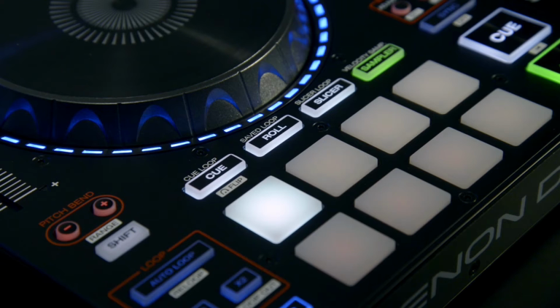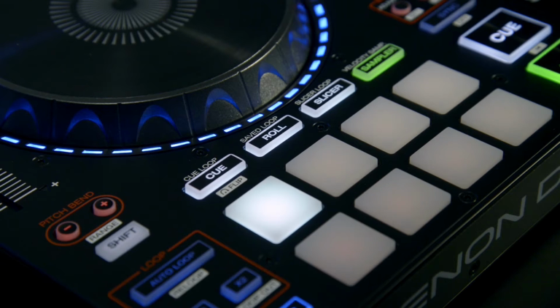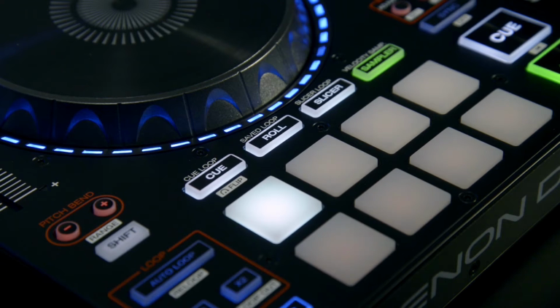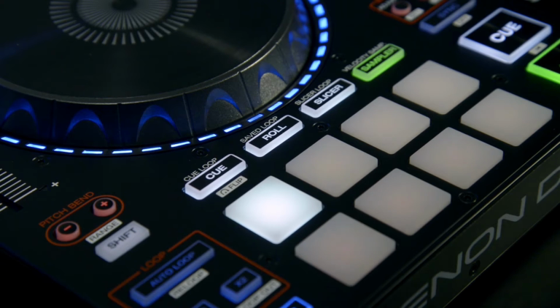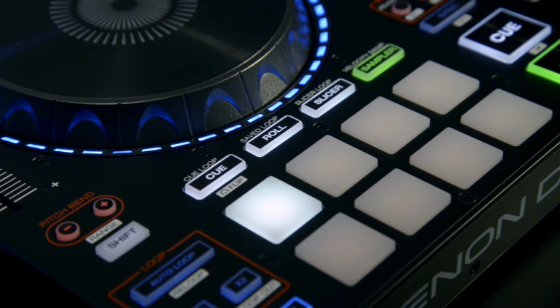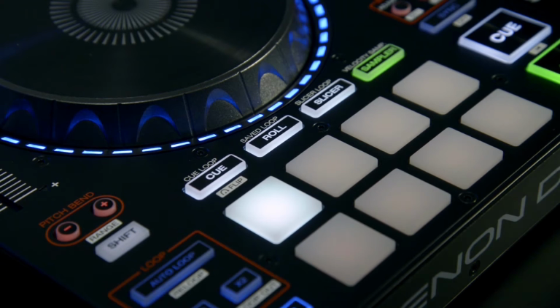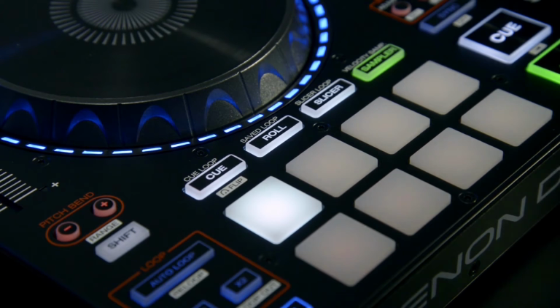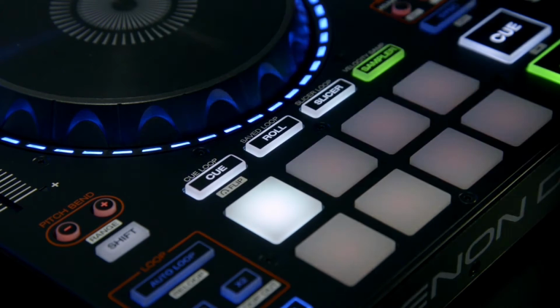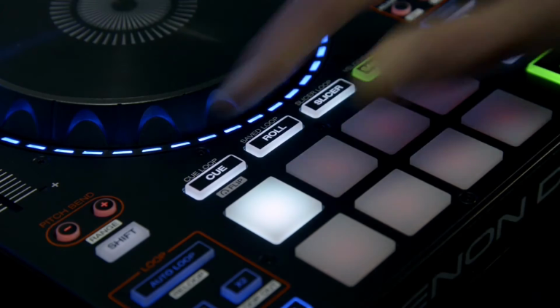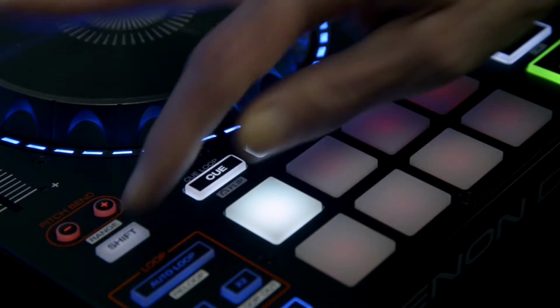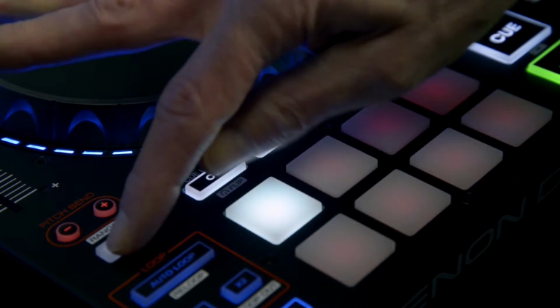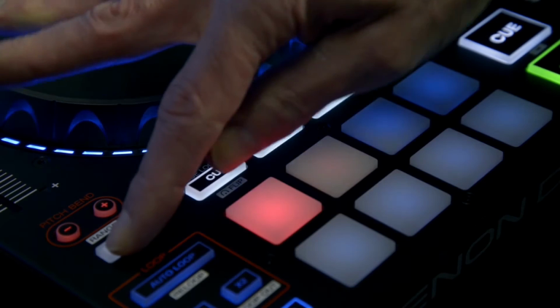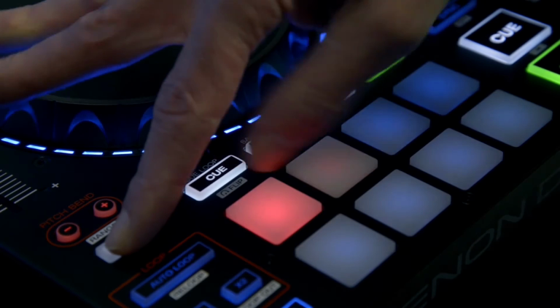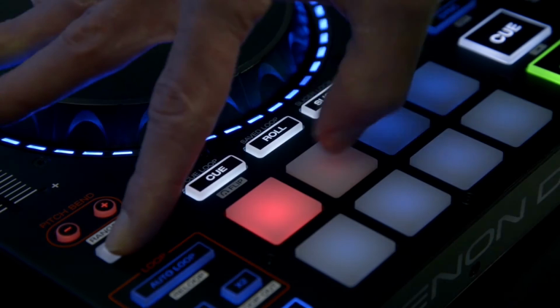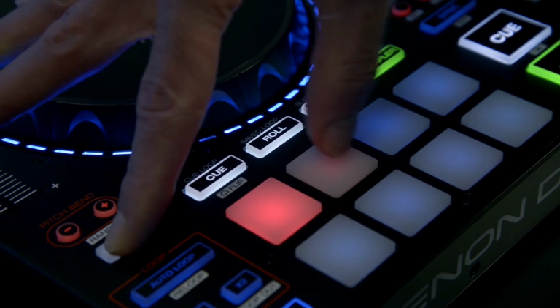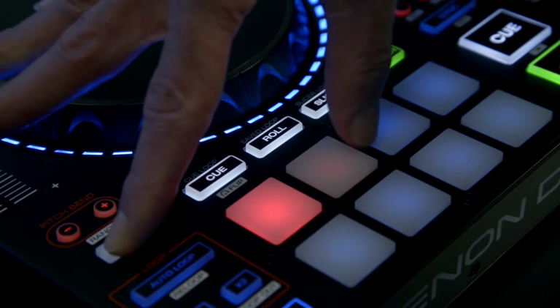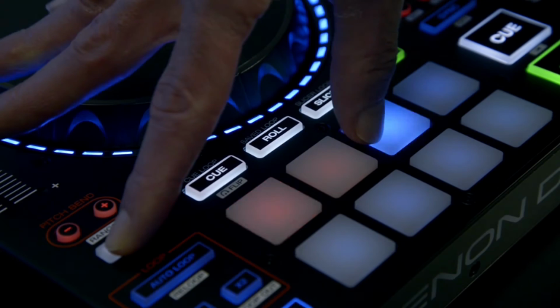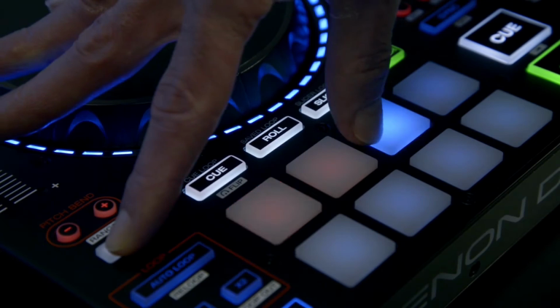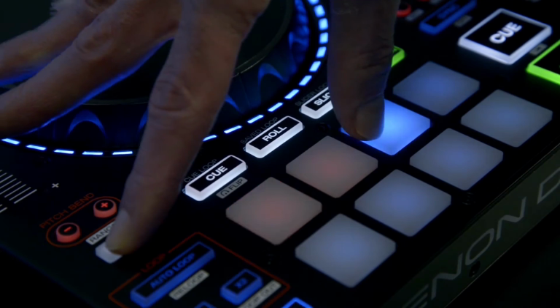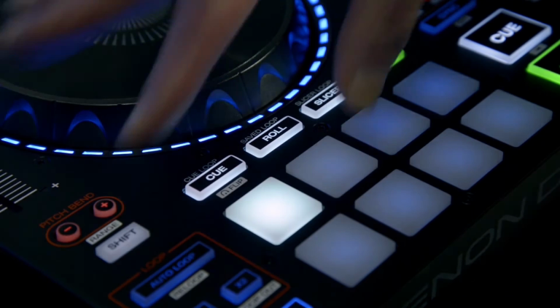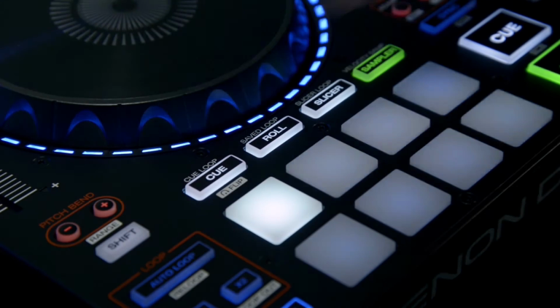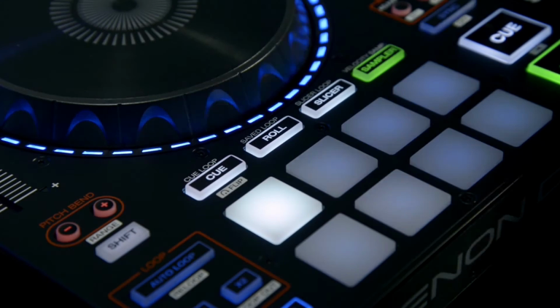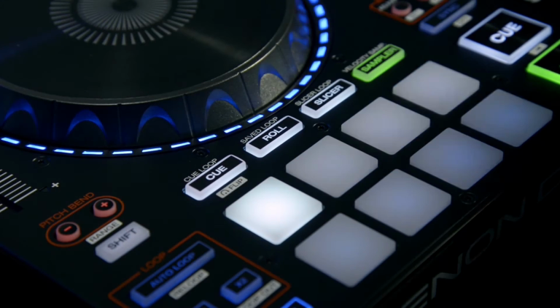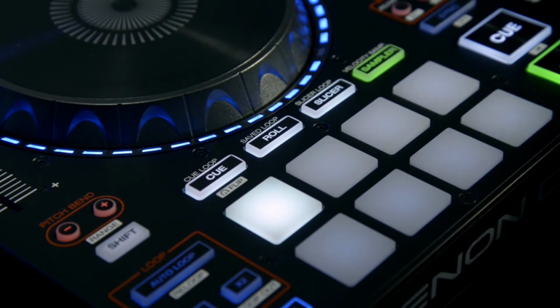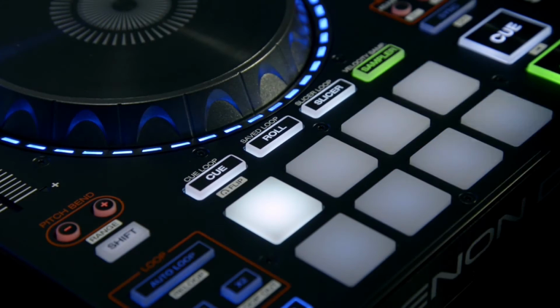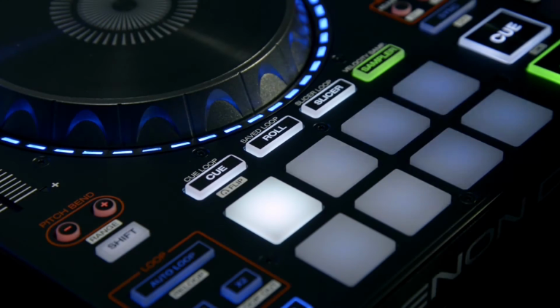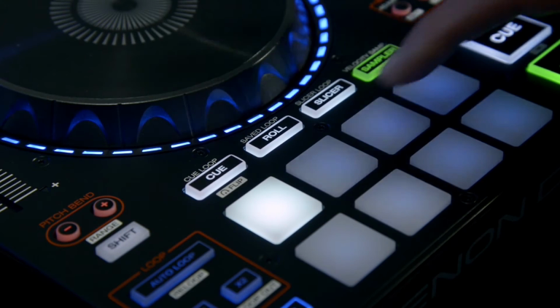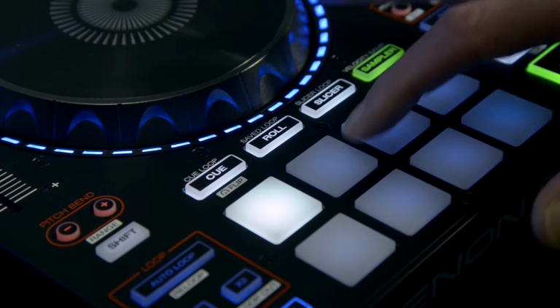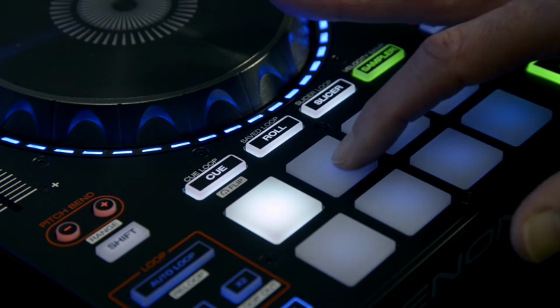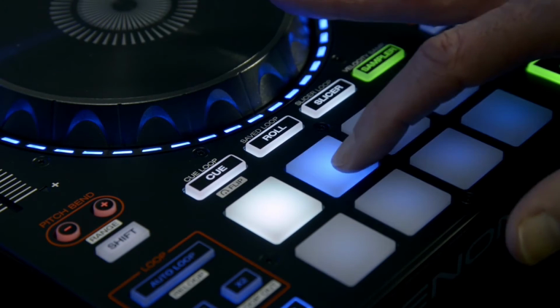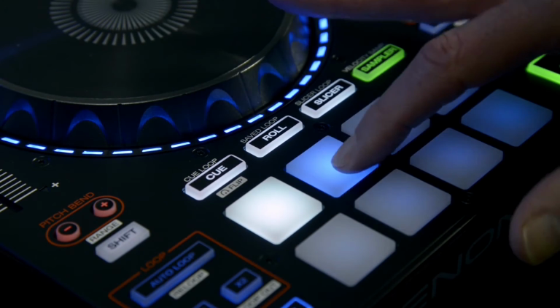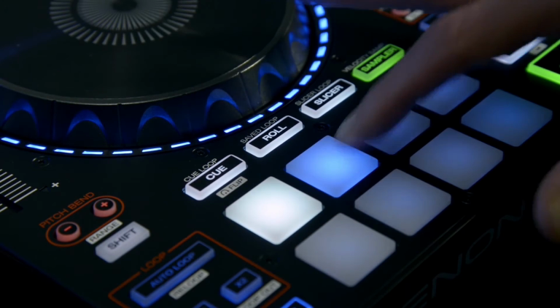To change which hot cue to manipulate, press Shift and choose one of the hot cue pads.